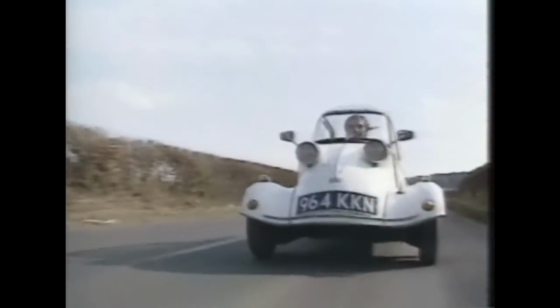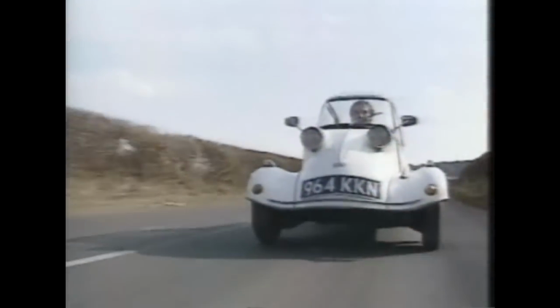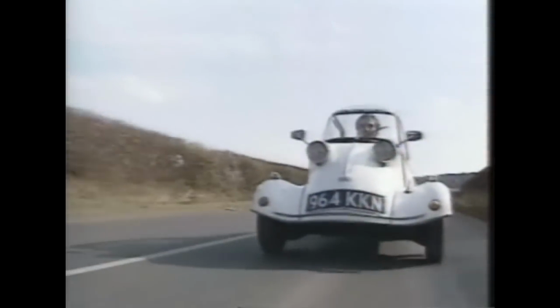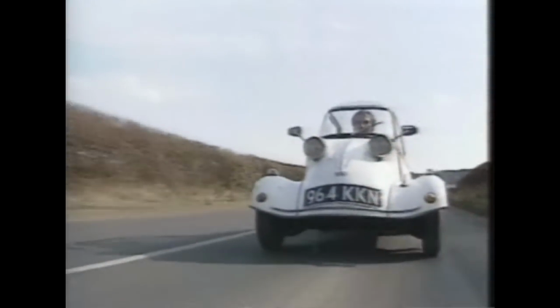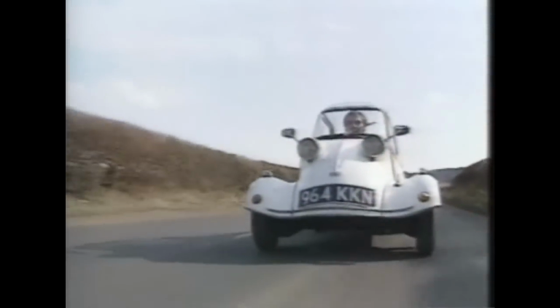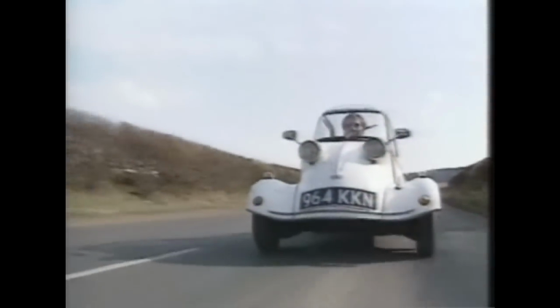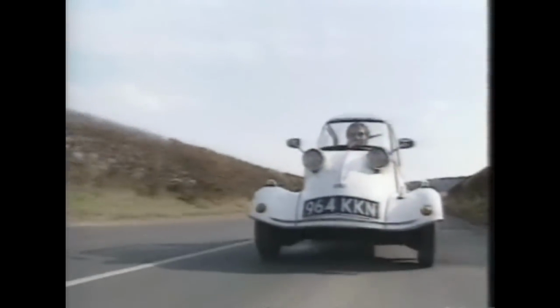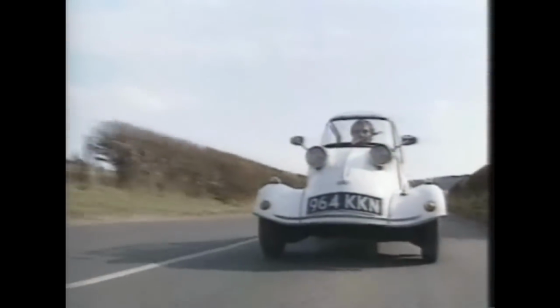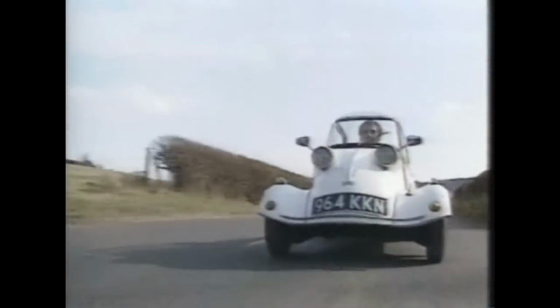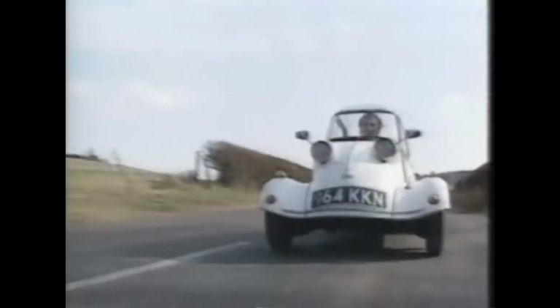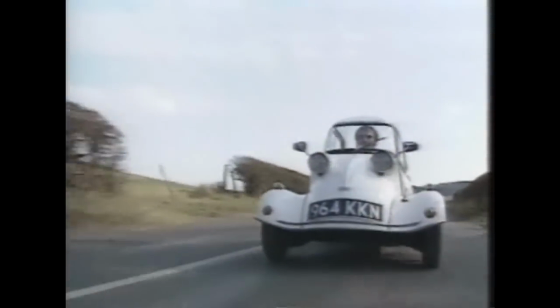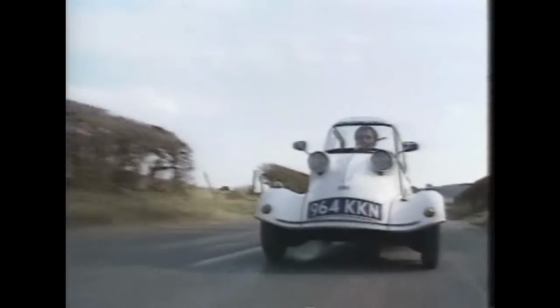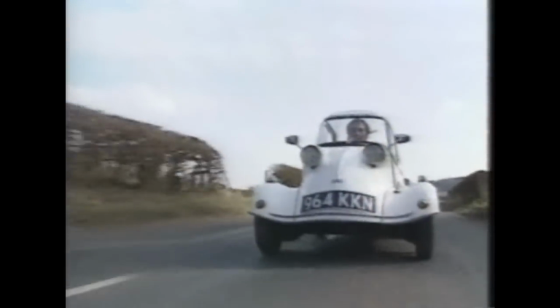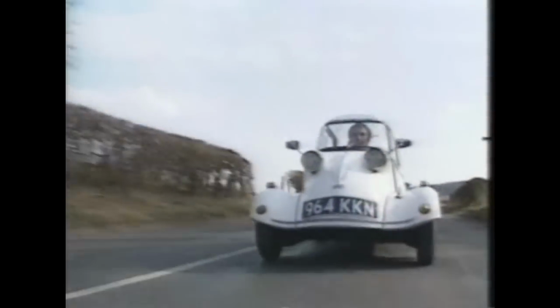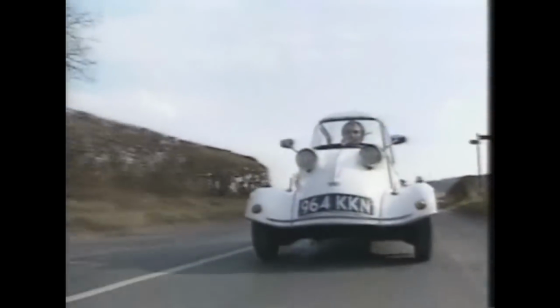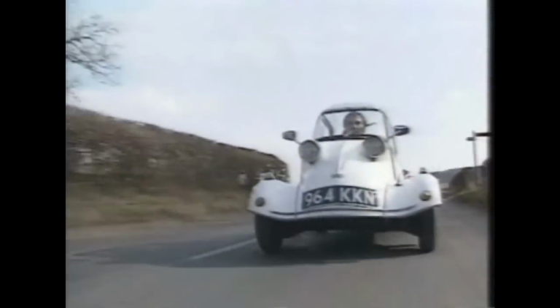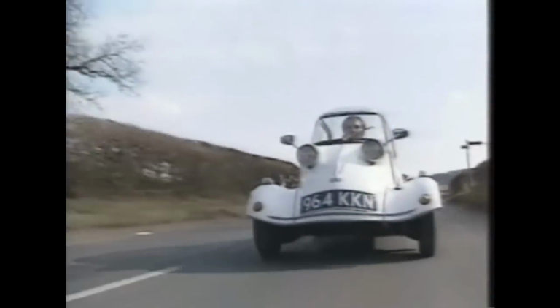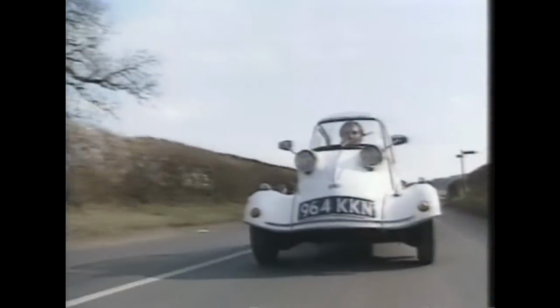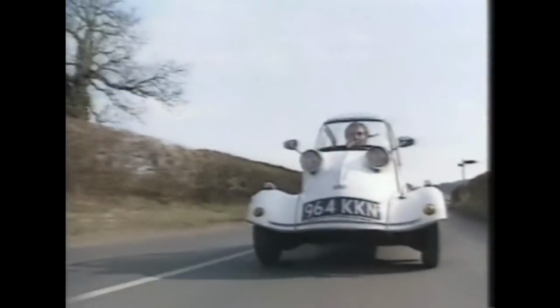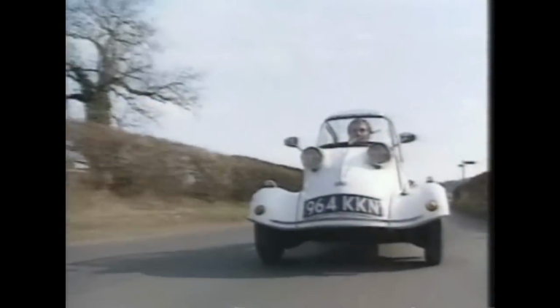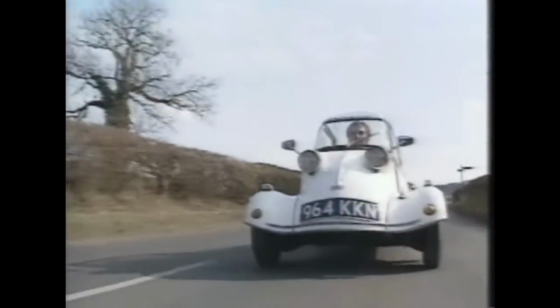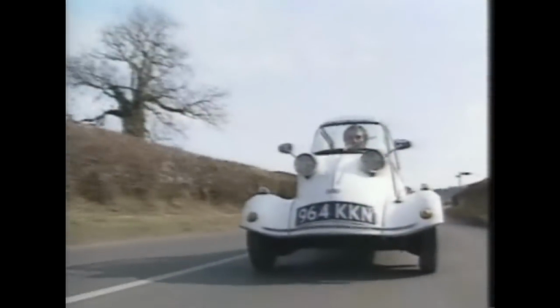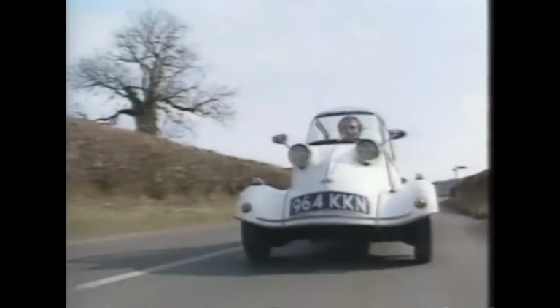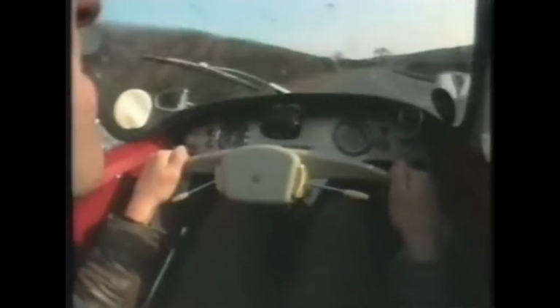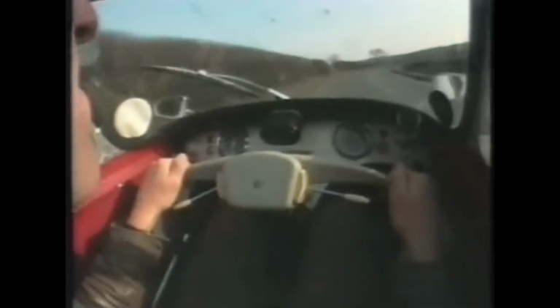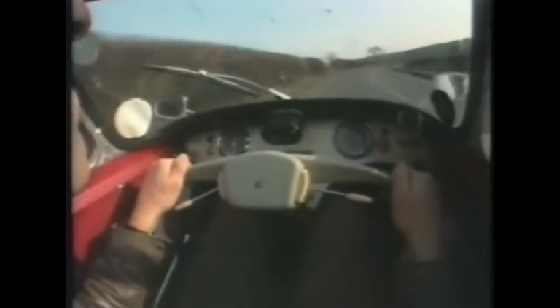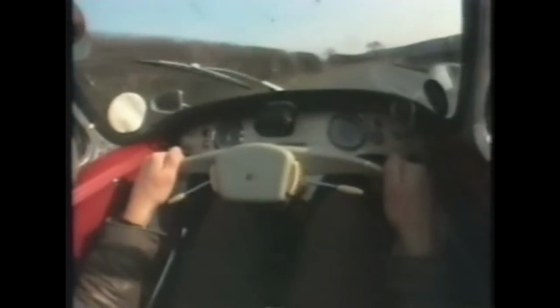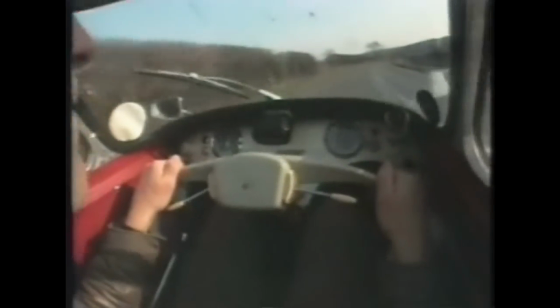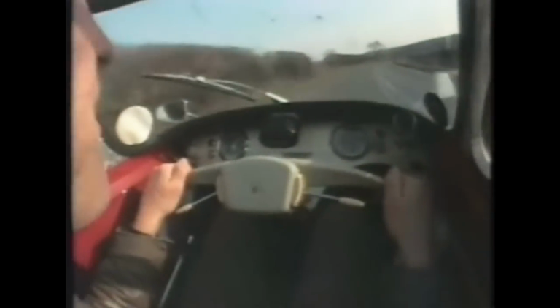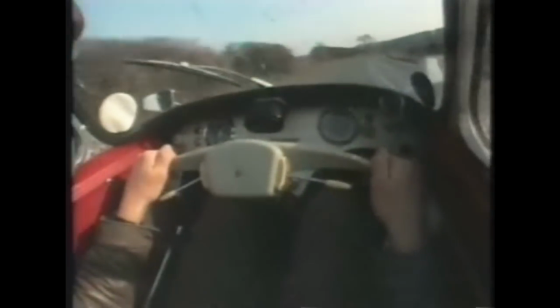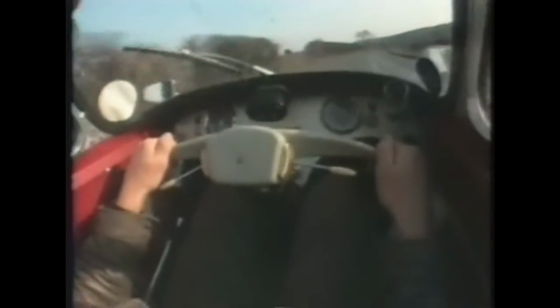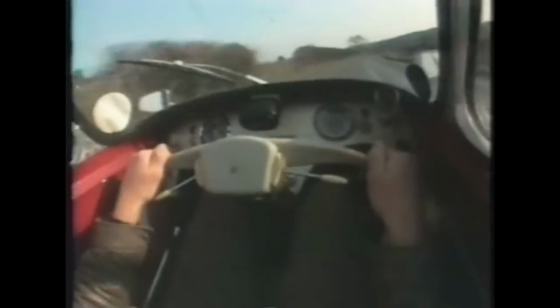In the end, it wasn't the noise or the heat which drove Messerschmitts off the road — it was the good old British Mini.